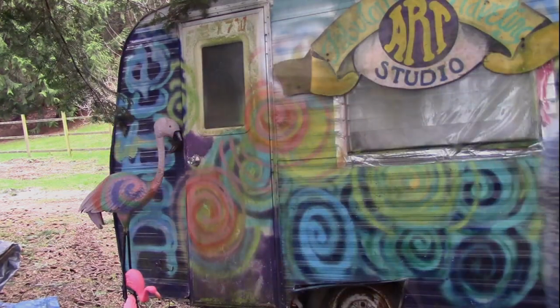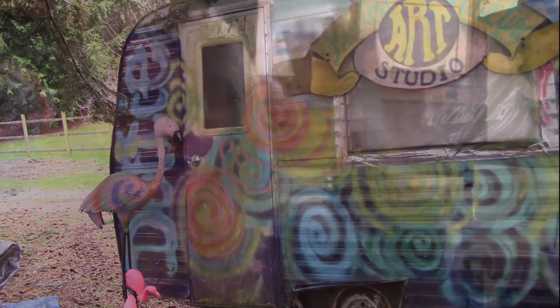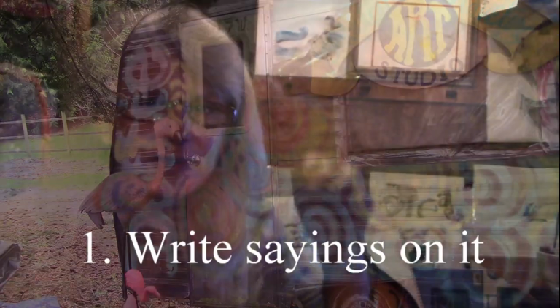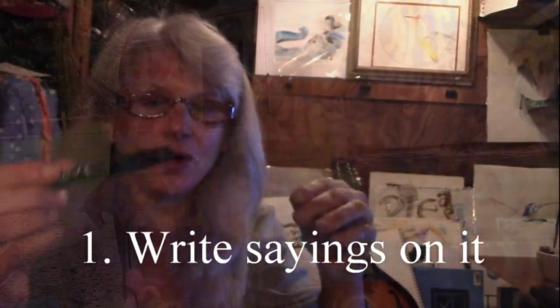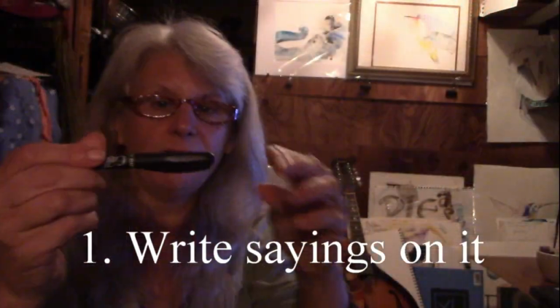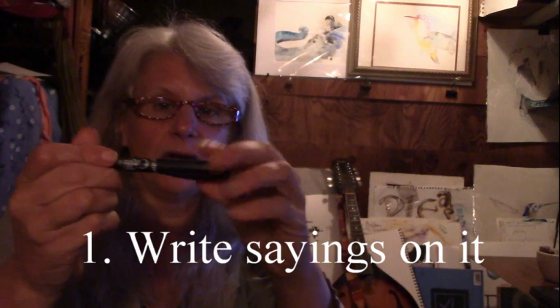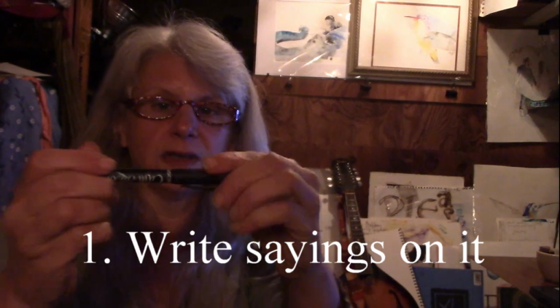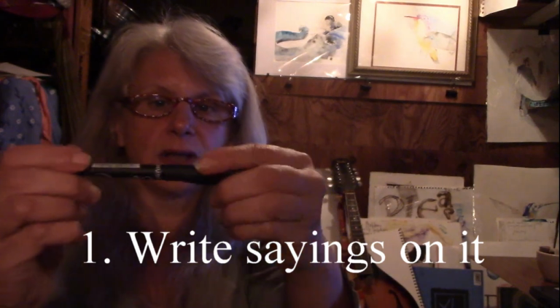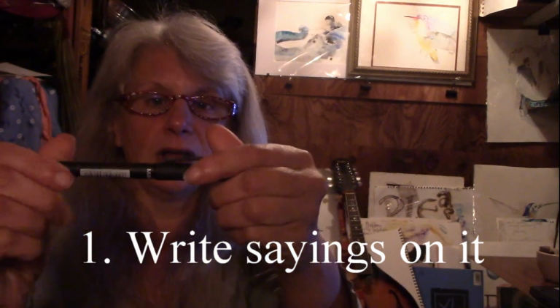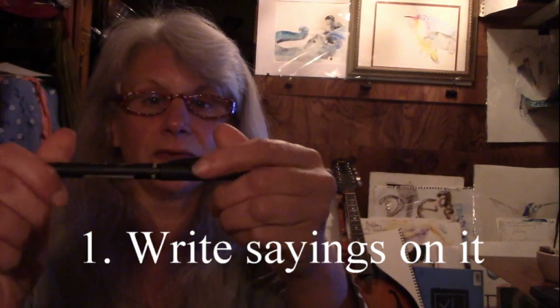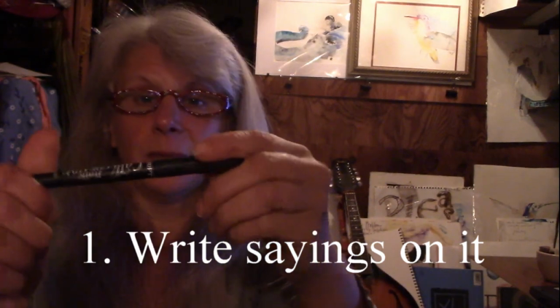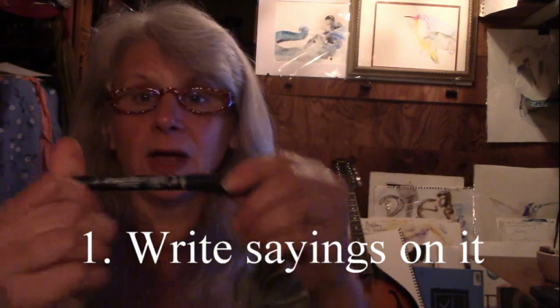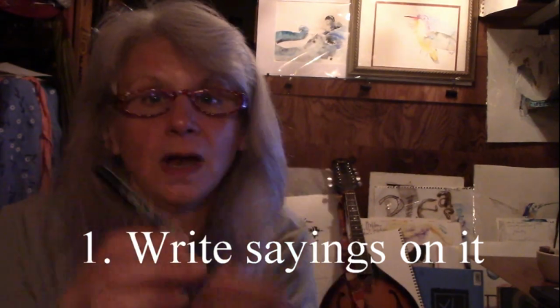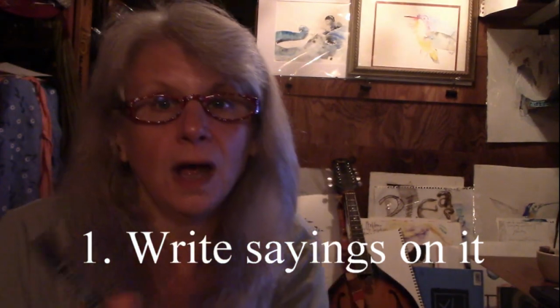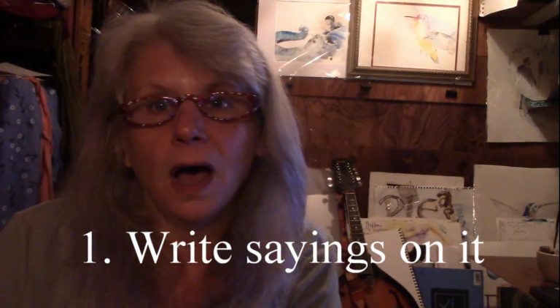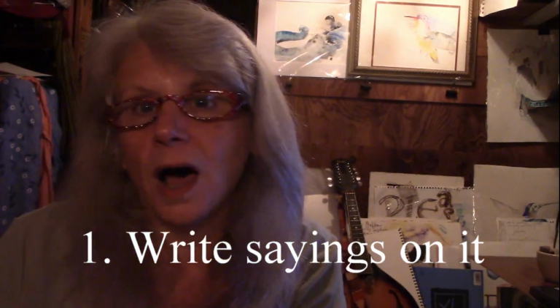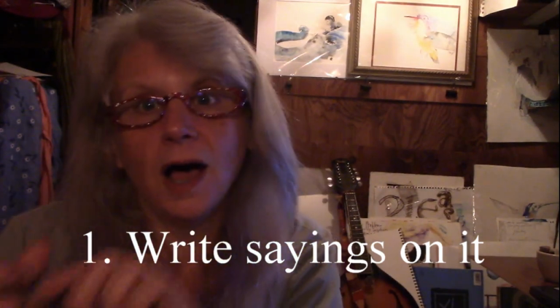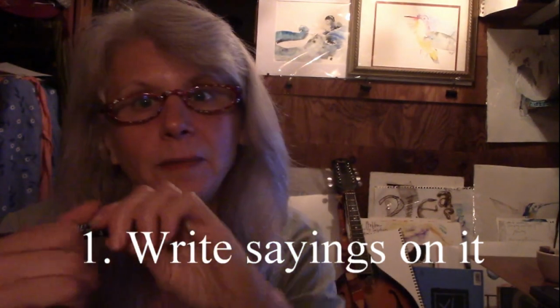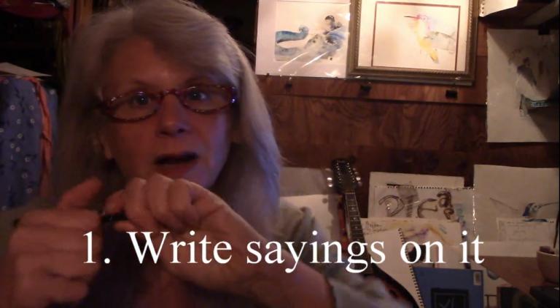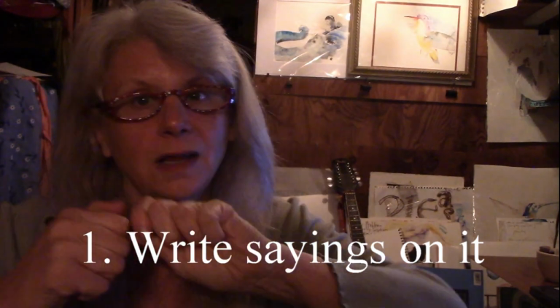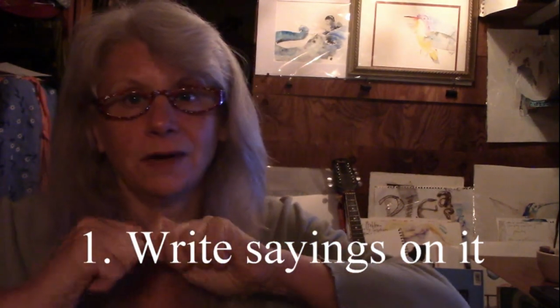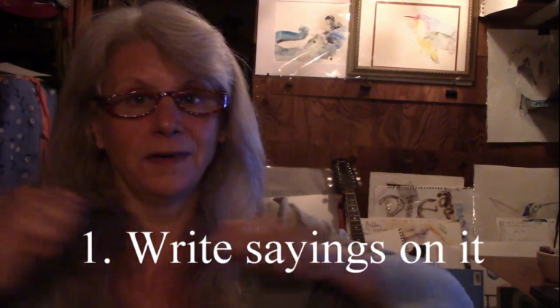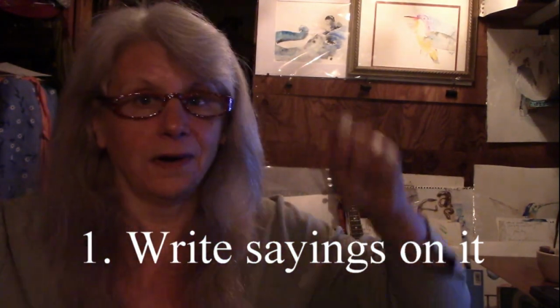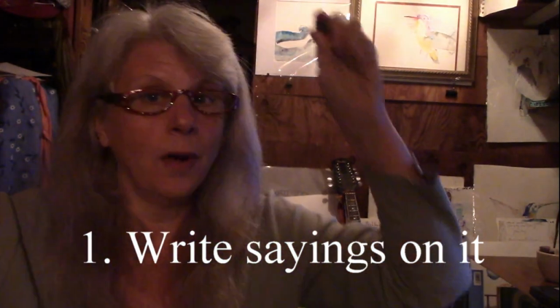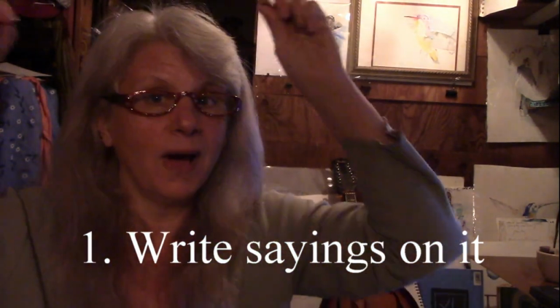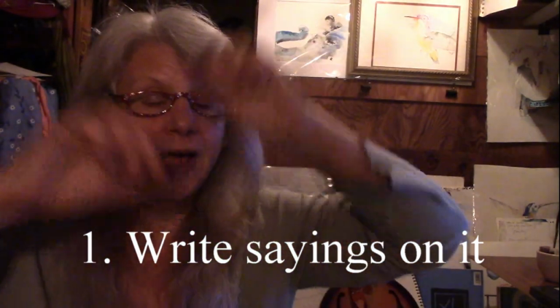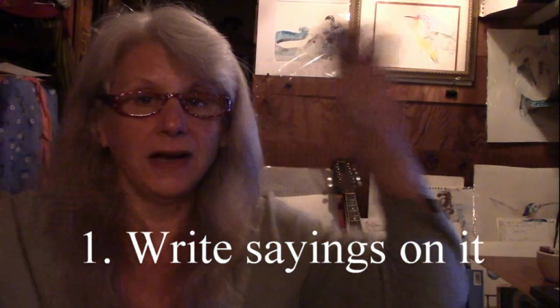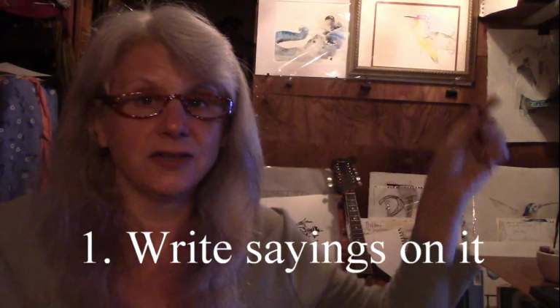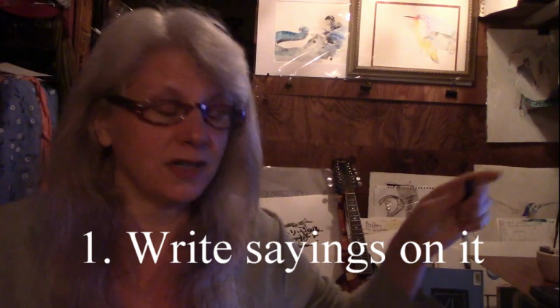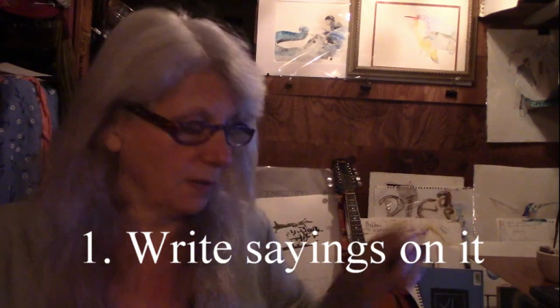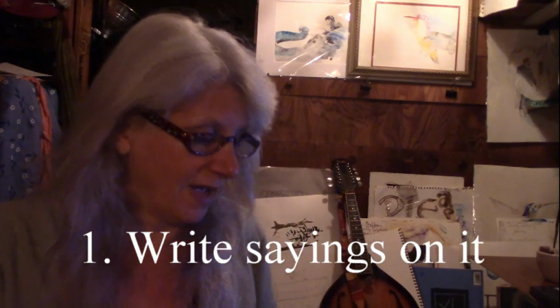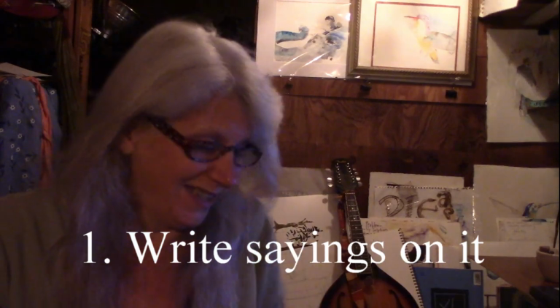So I found this calligraphy pen. I'm not a calligrapher by any stretch of the imagination.